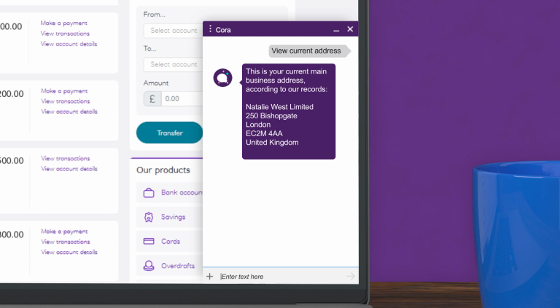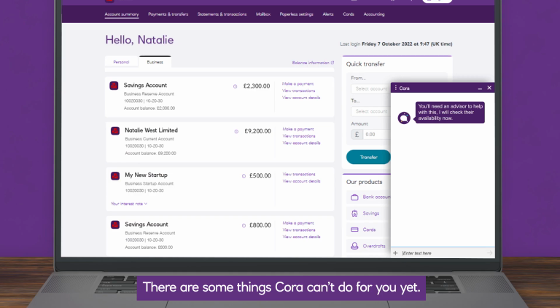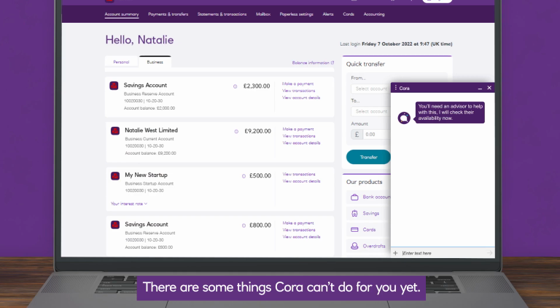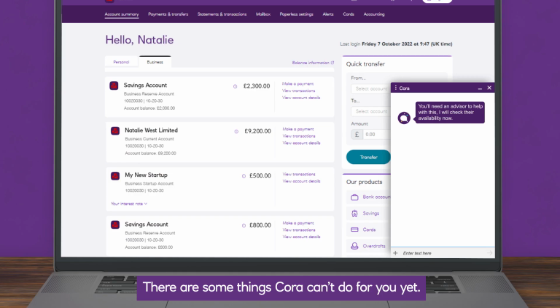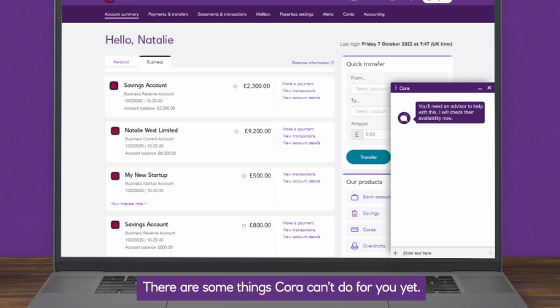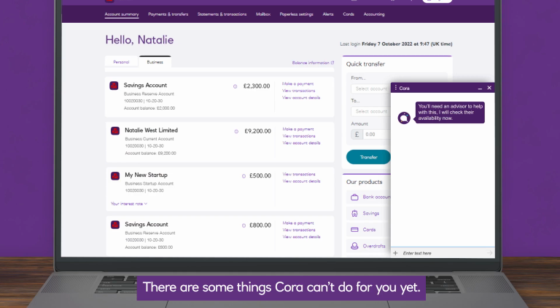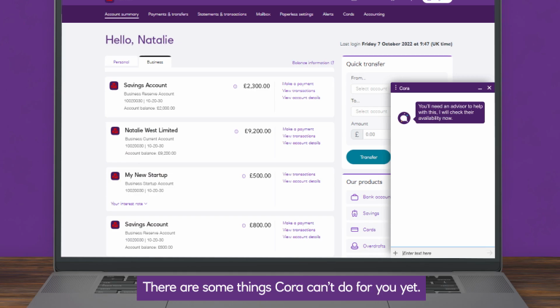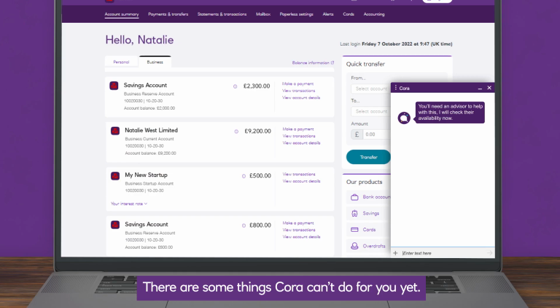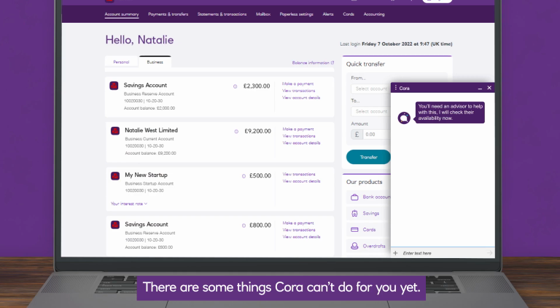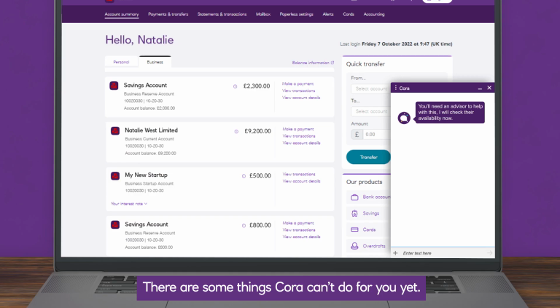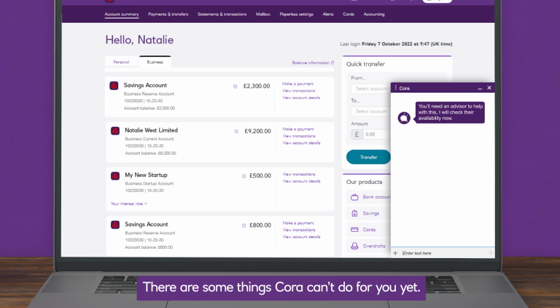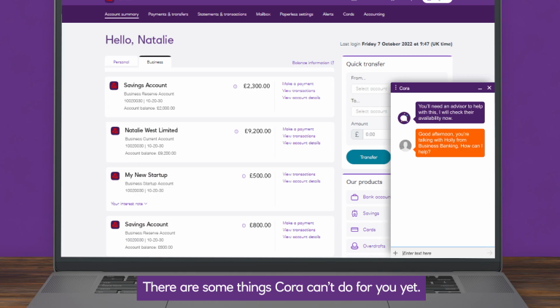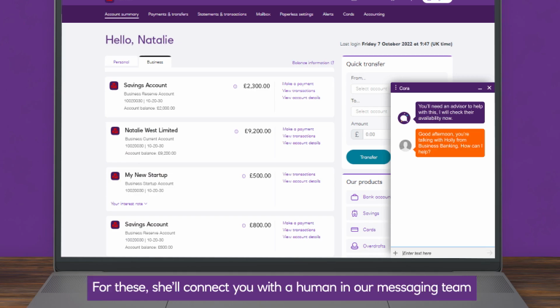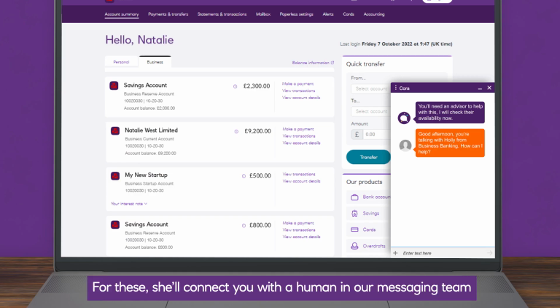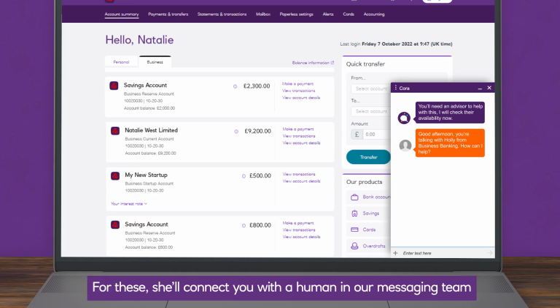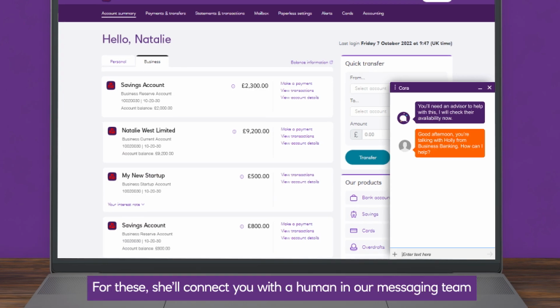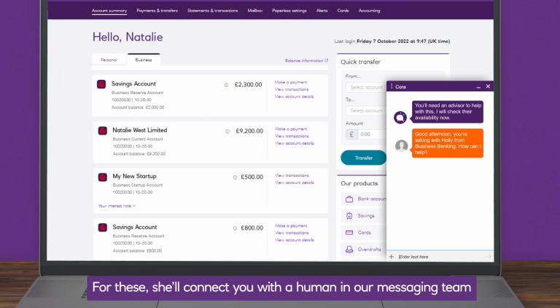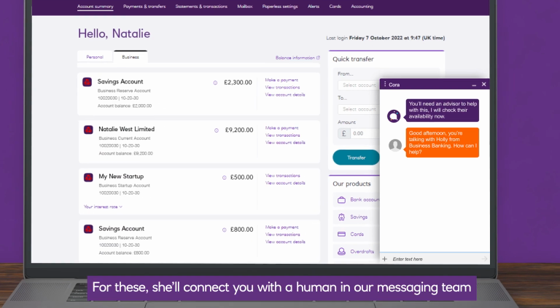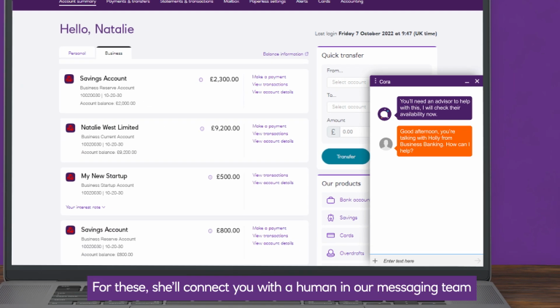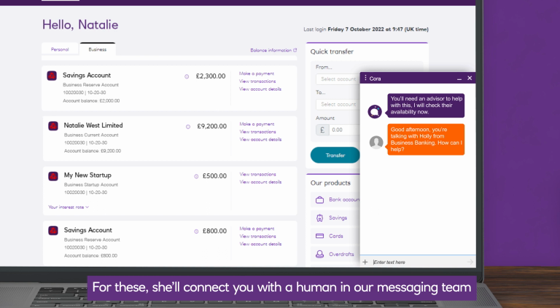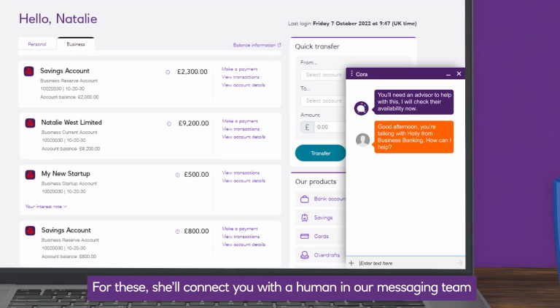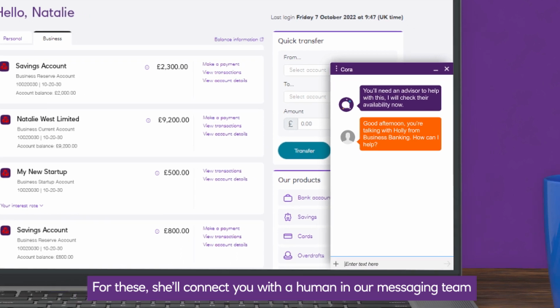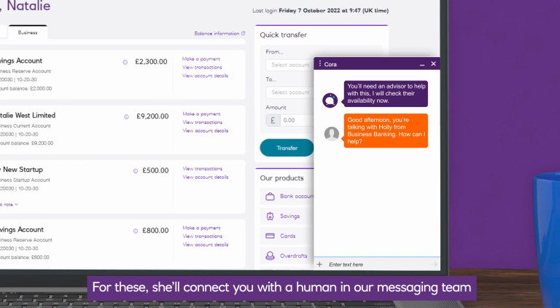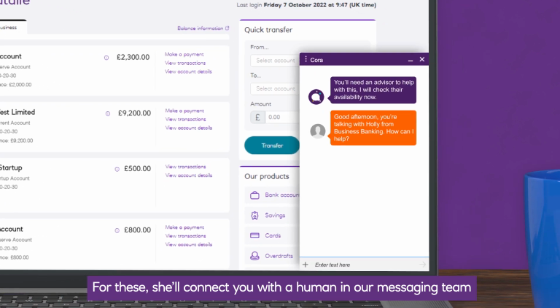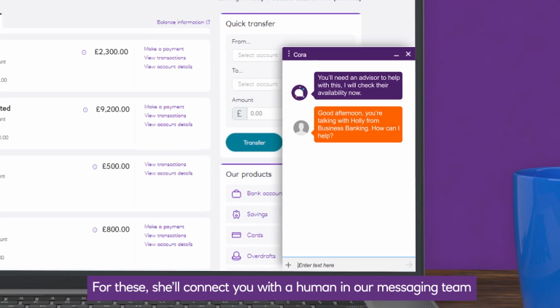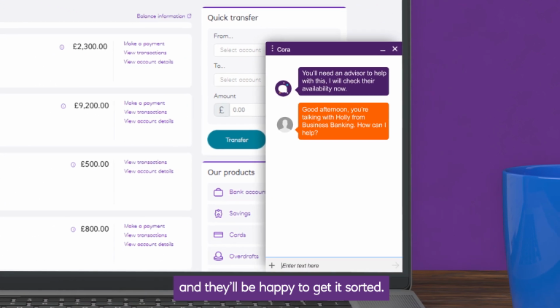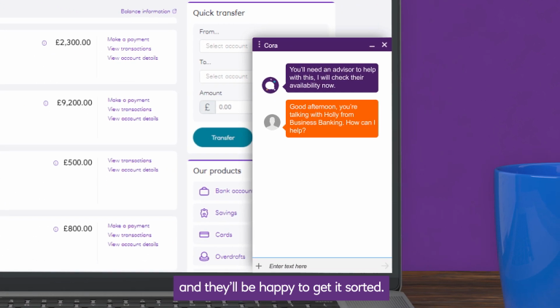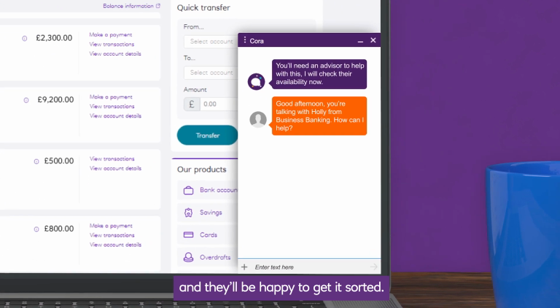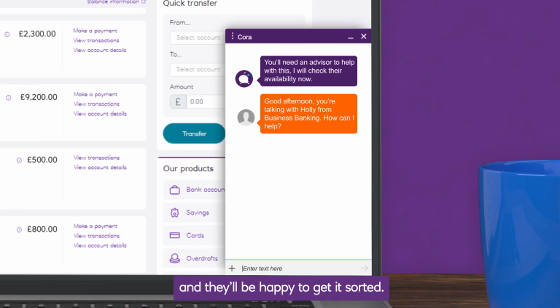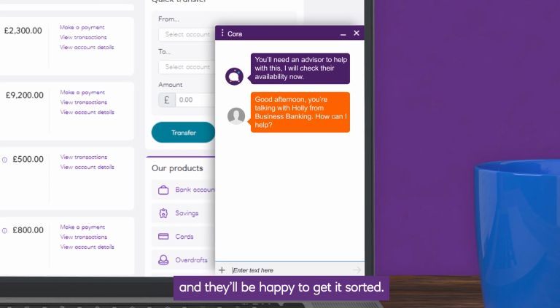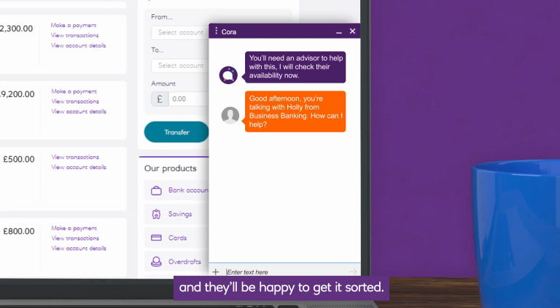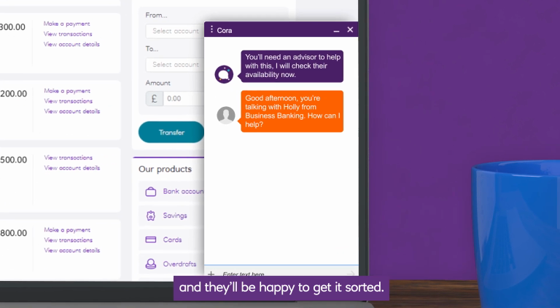There are some things Cora can't do for you yet. For these, she'll connect you with a human in our messaging team, and they'll be happy to get it sorted.